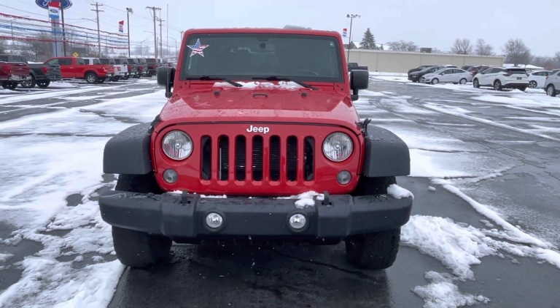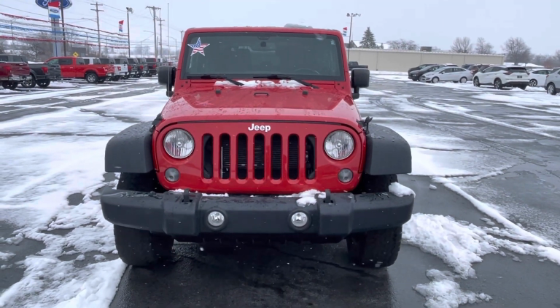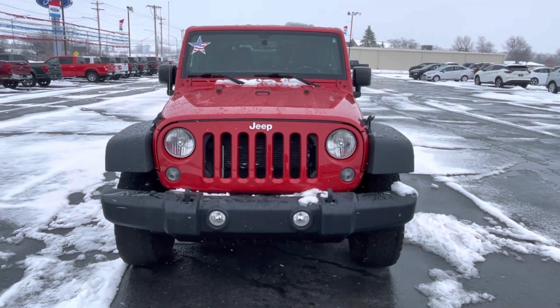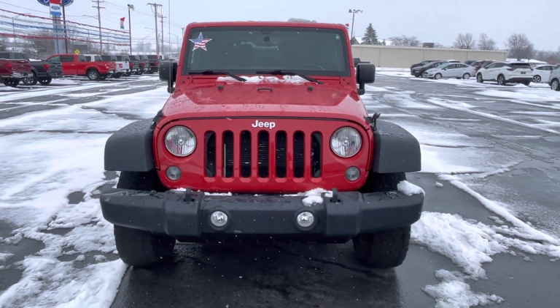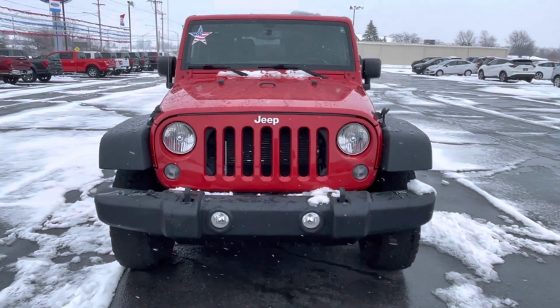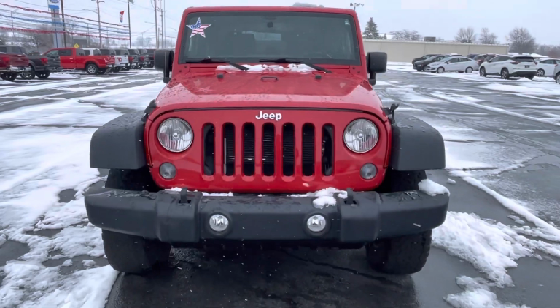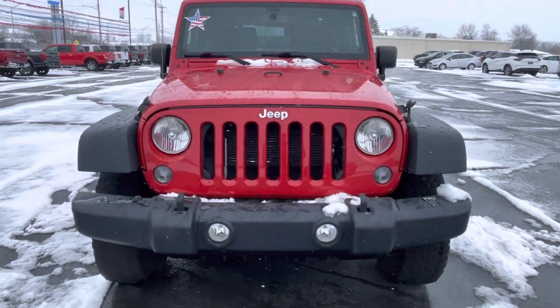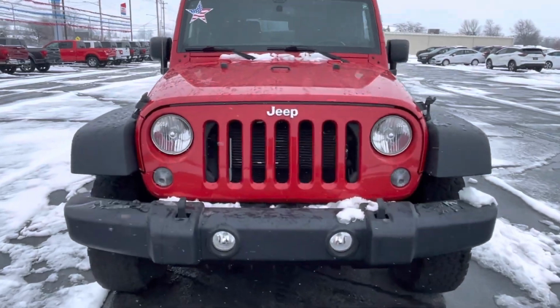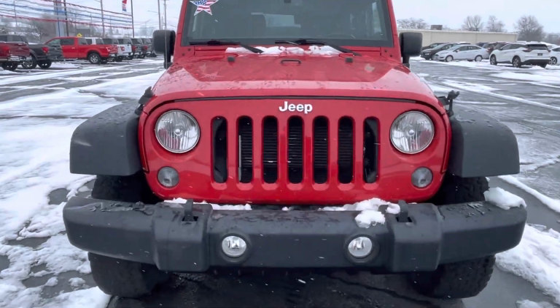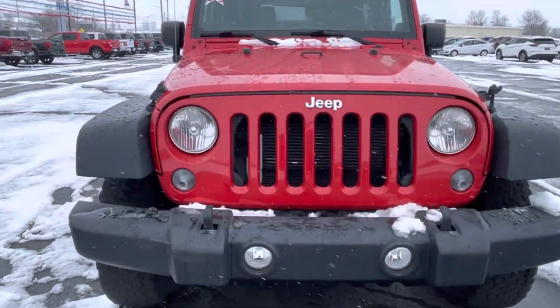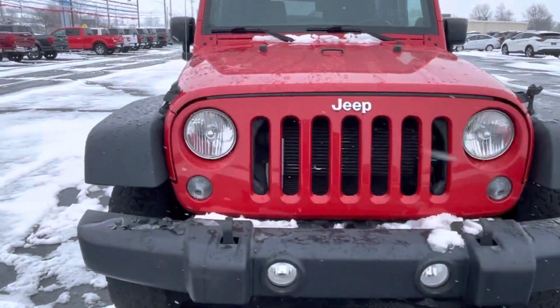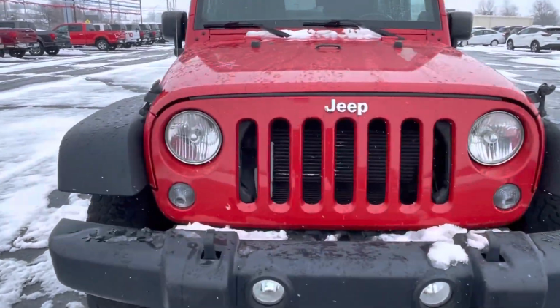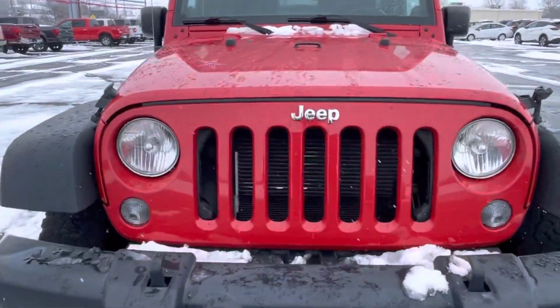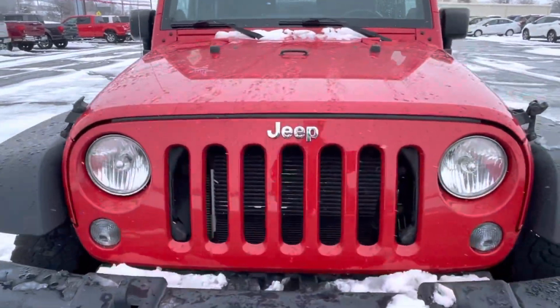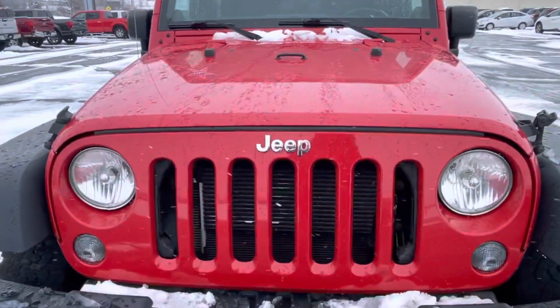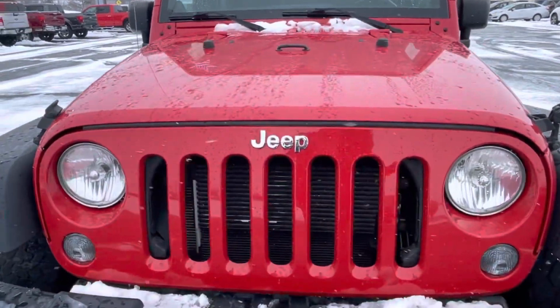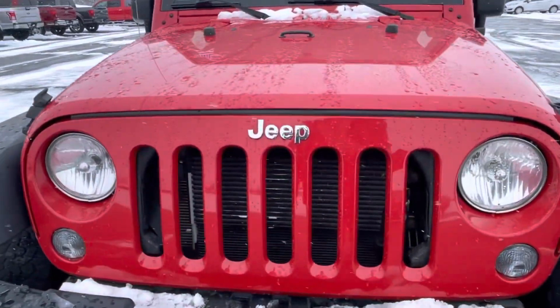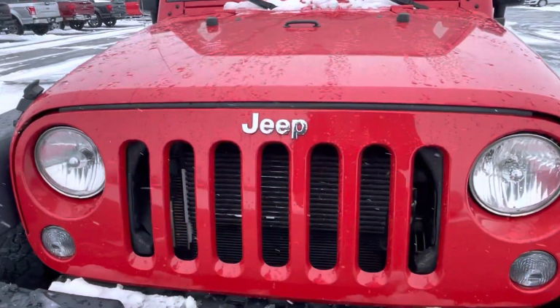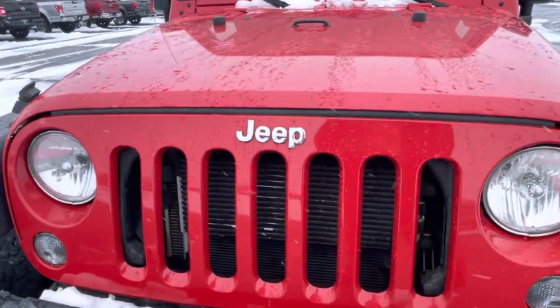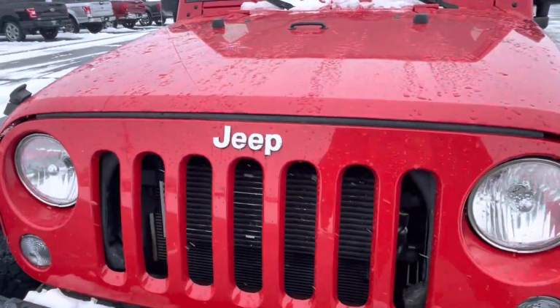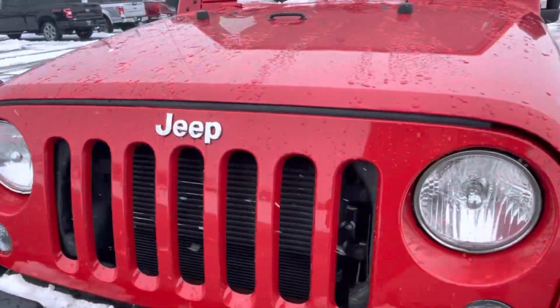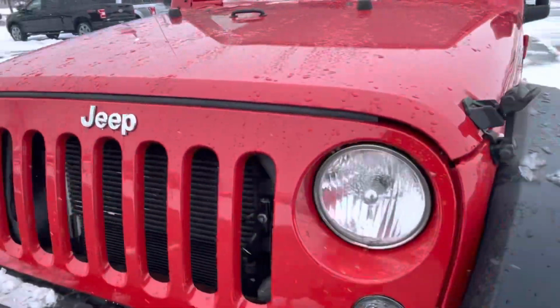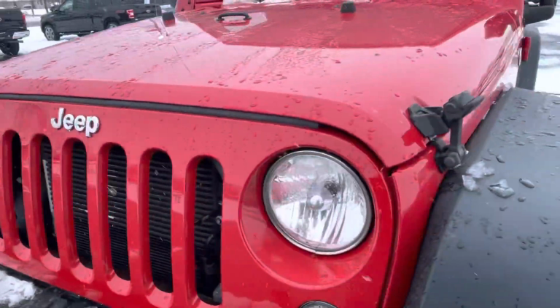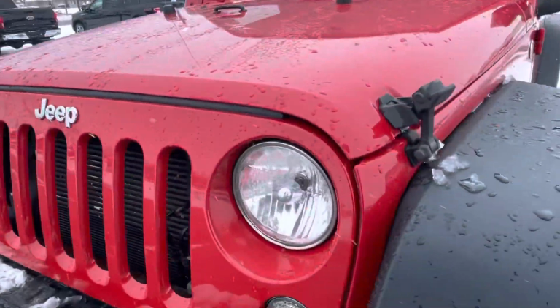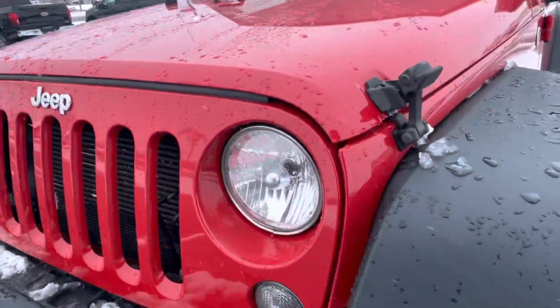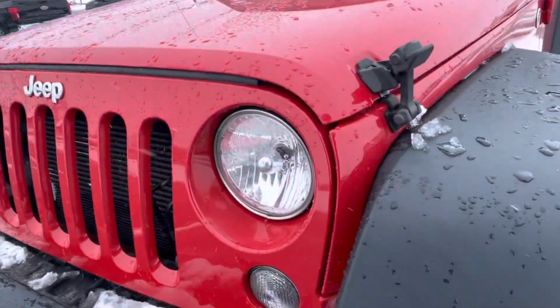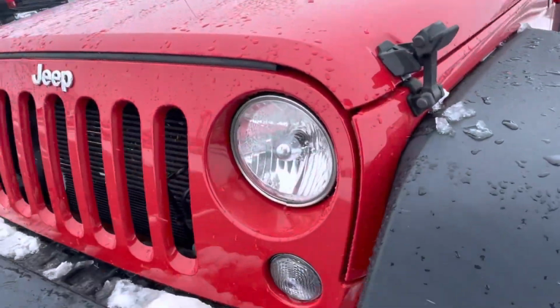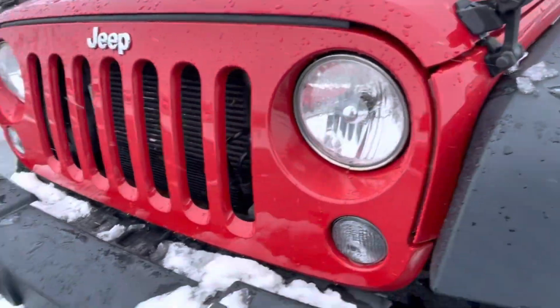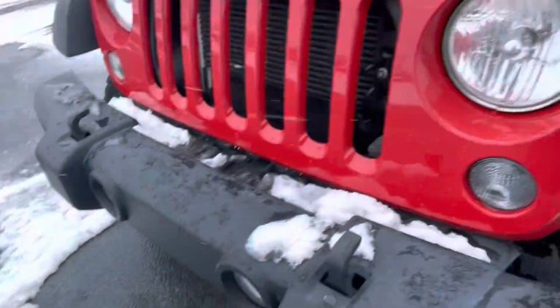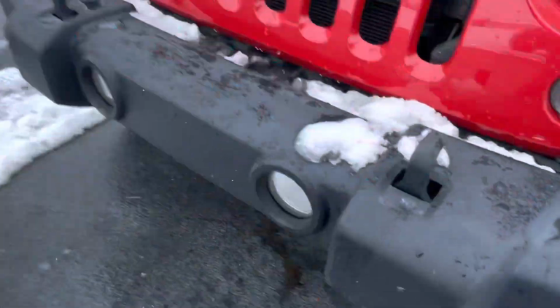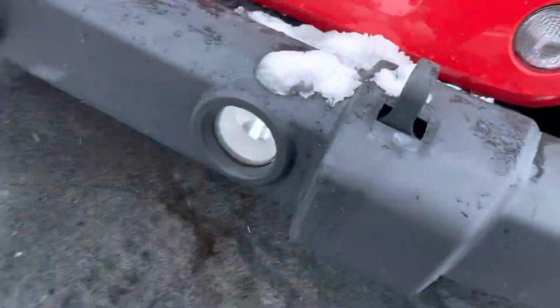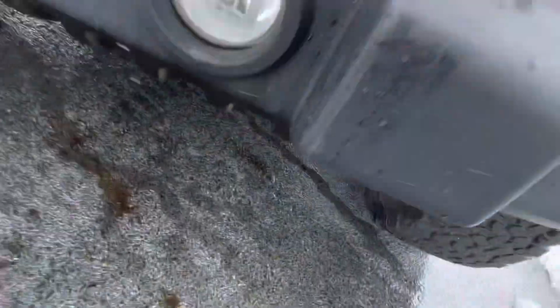The fog lights up front look good. You were asking about rust.